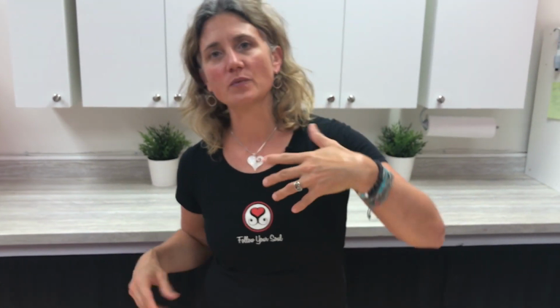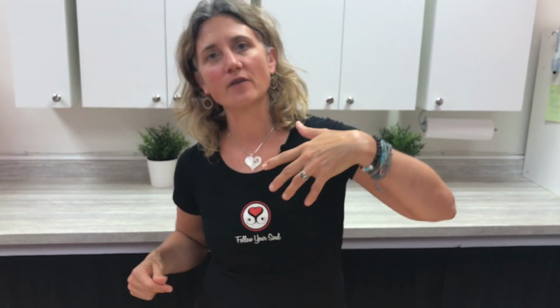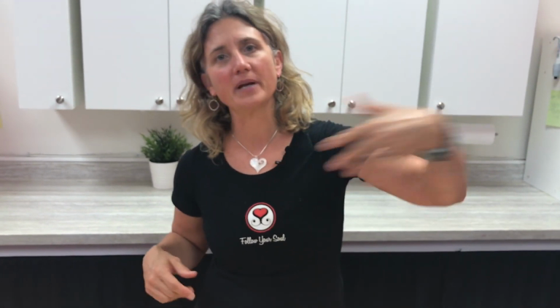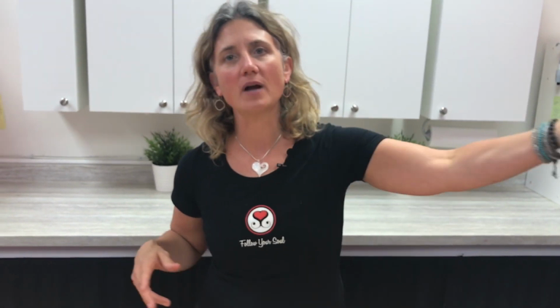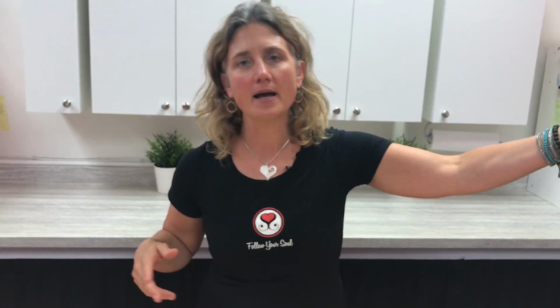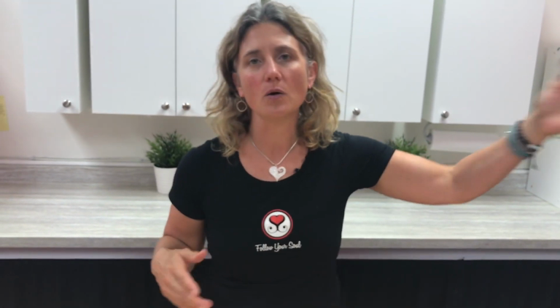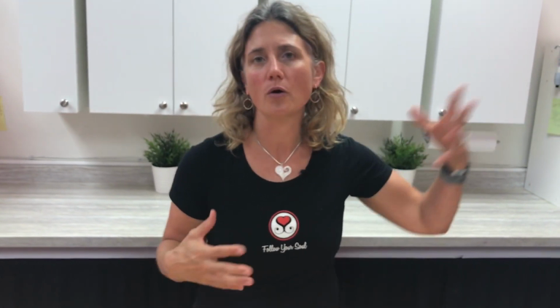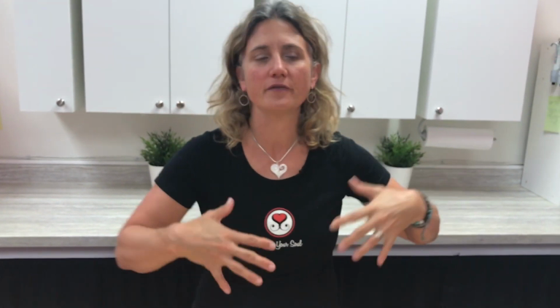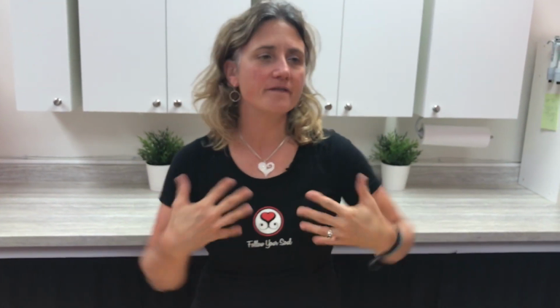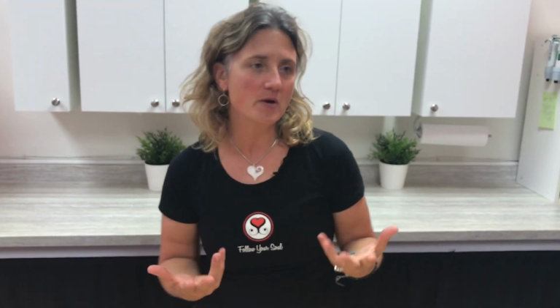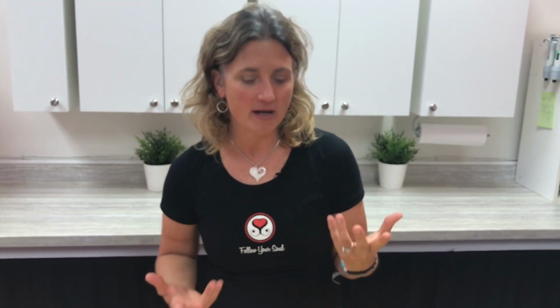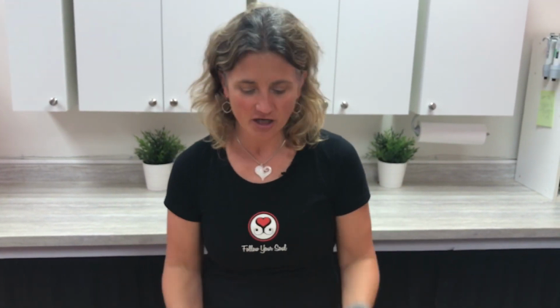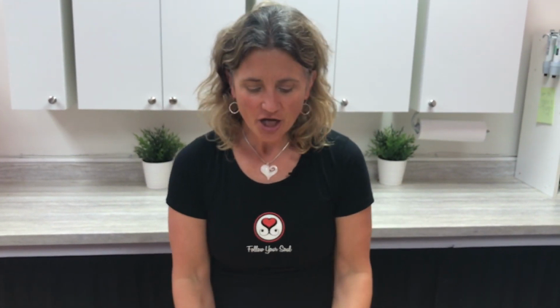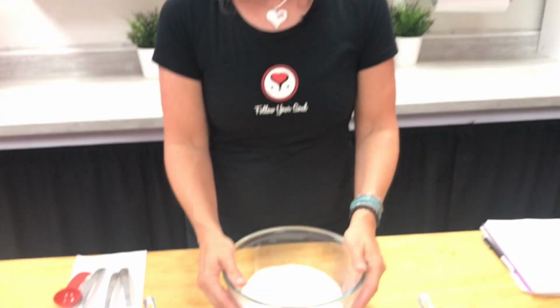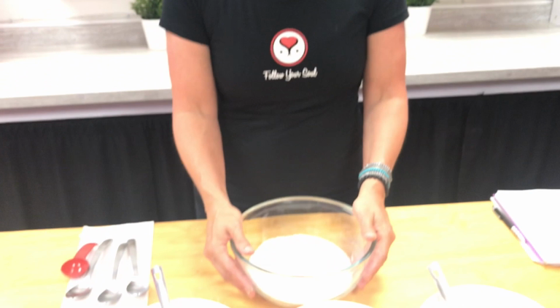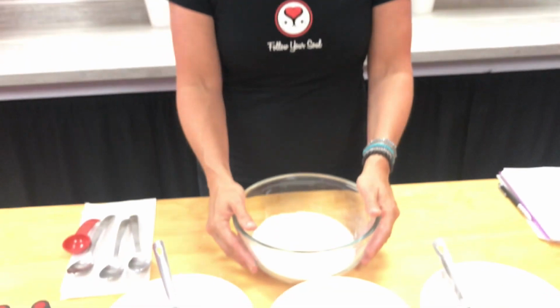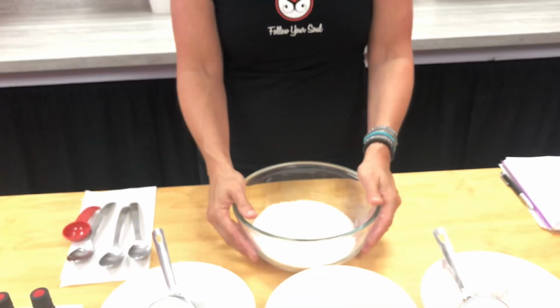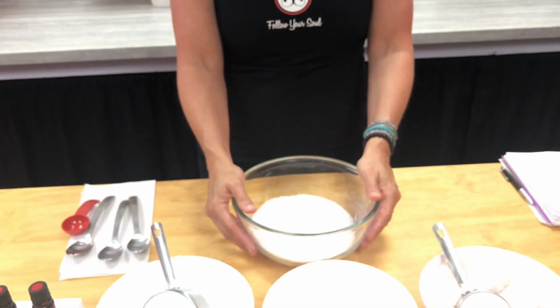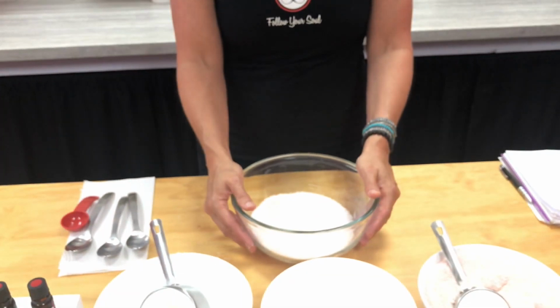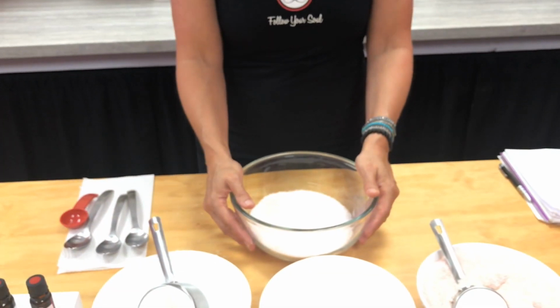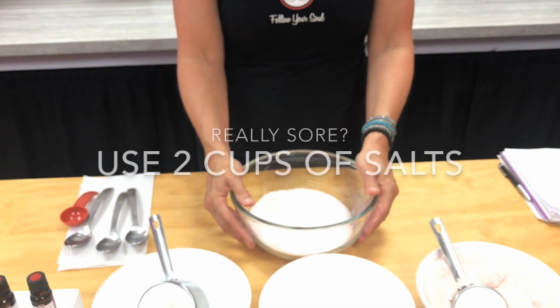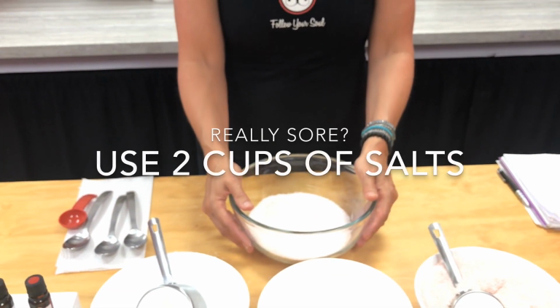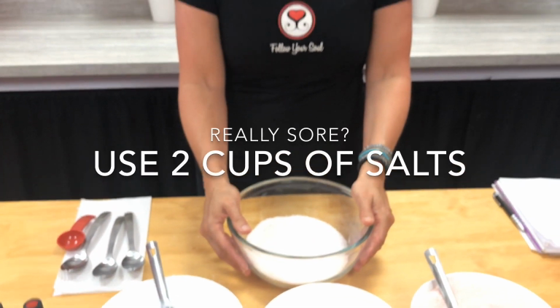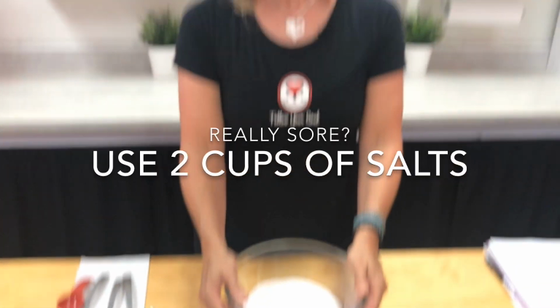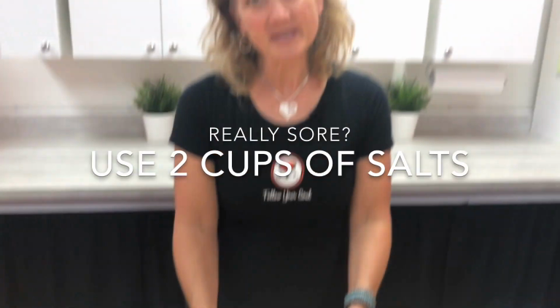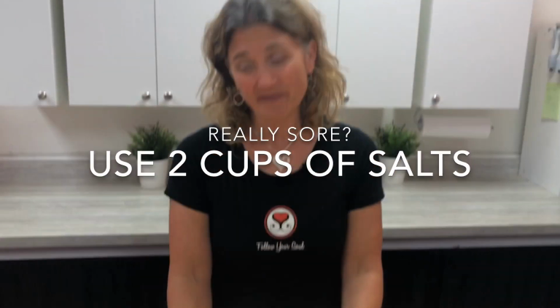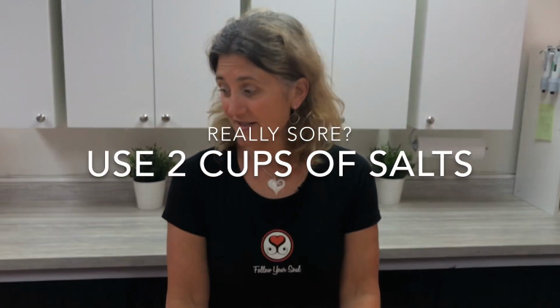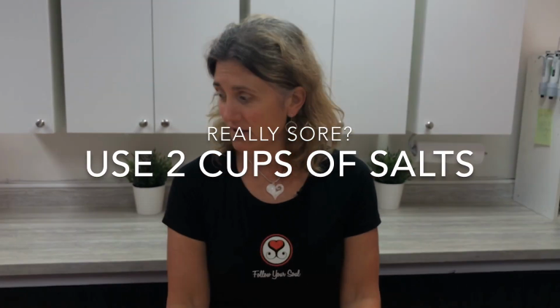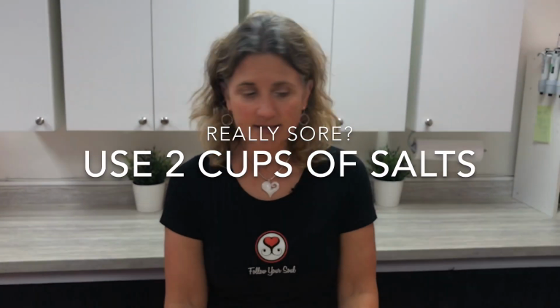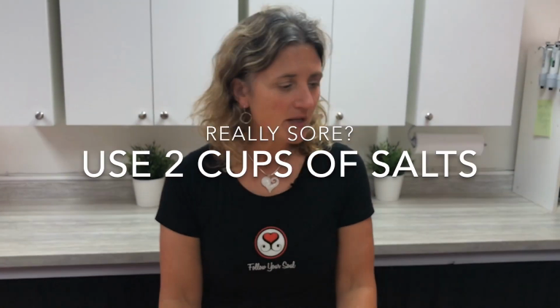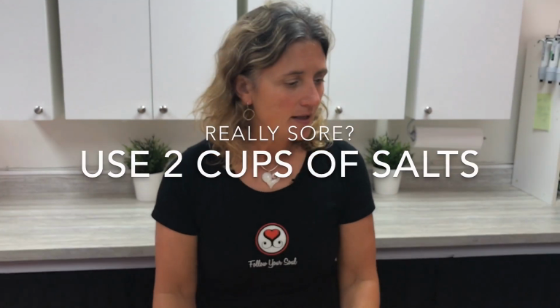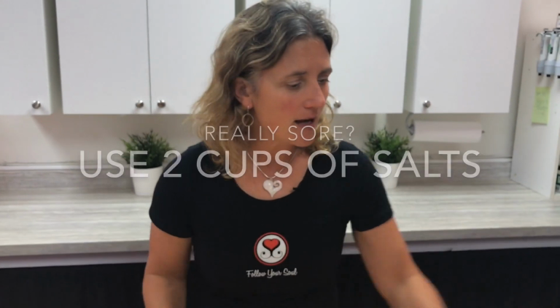Now if you're super achy — say you just went for a big run, or you've got fibromyalgia — if you're really sore, we recommend doing two cups of salts.